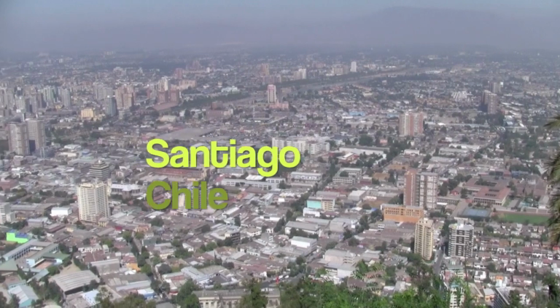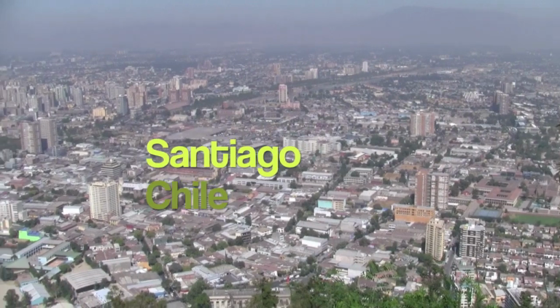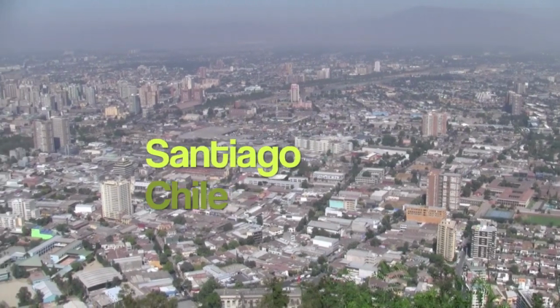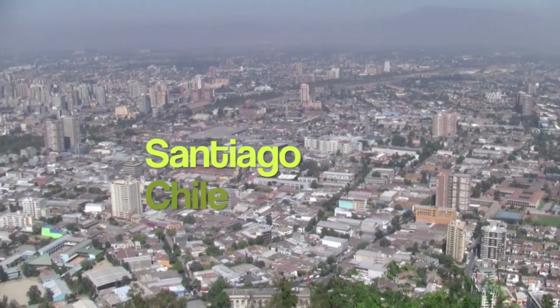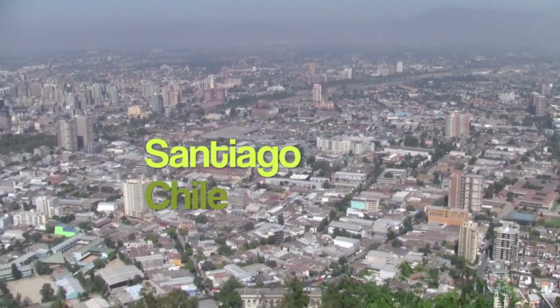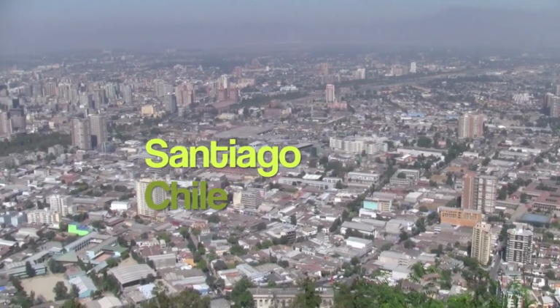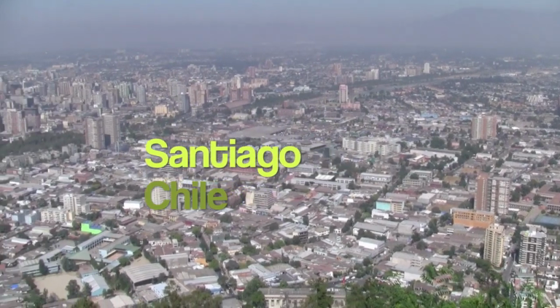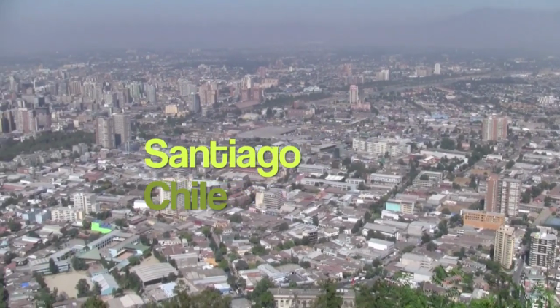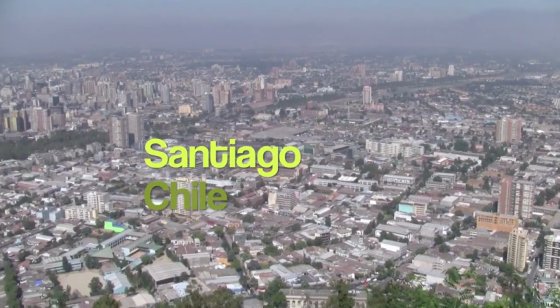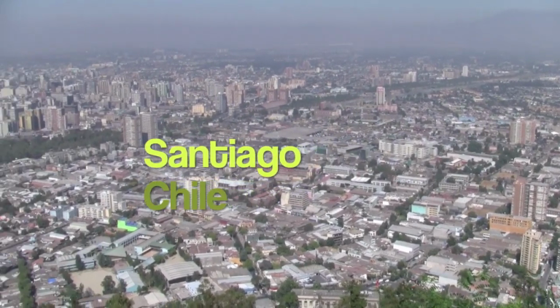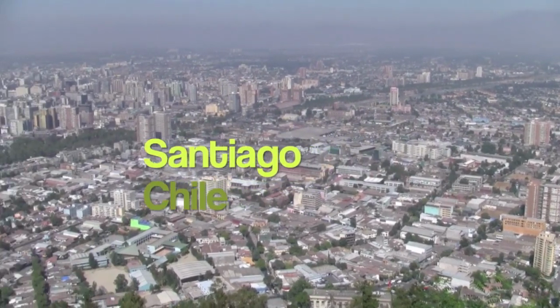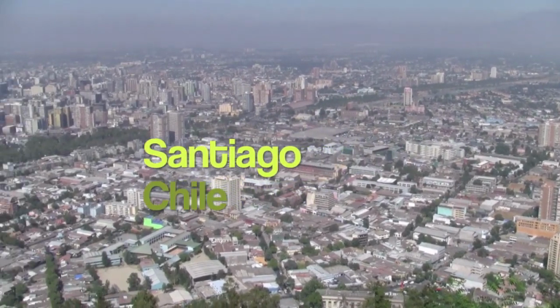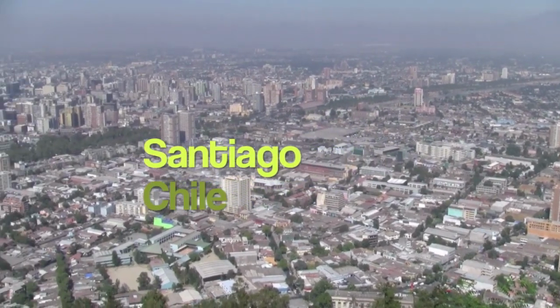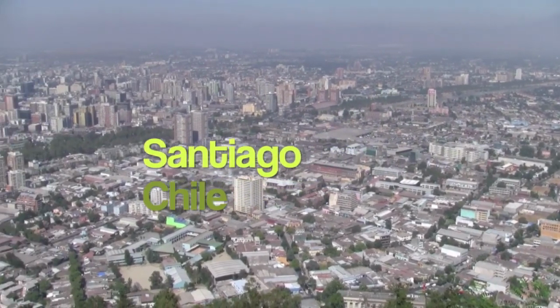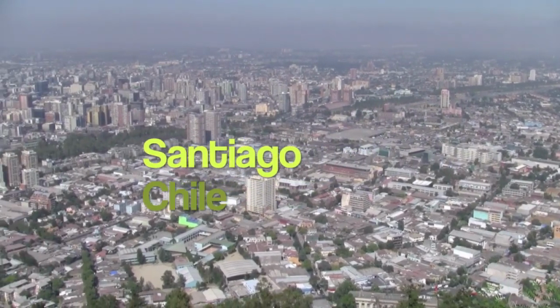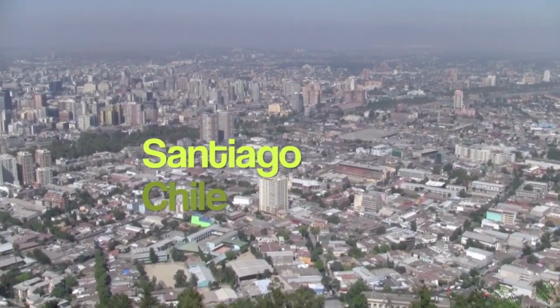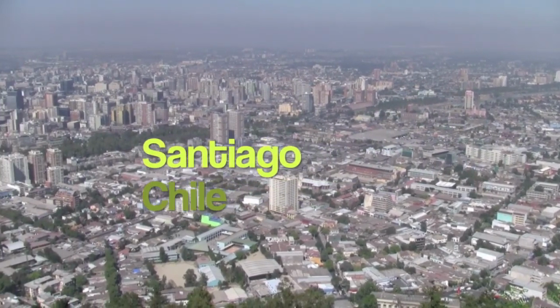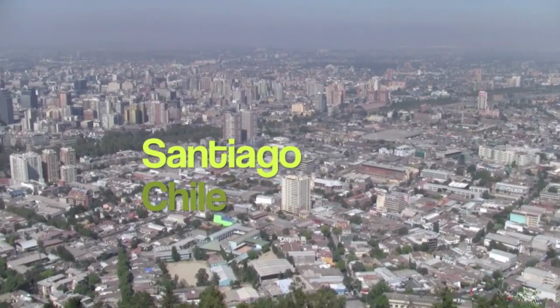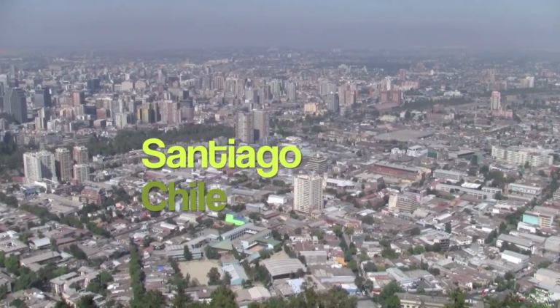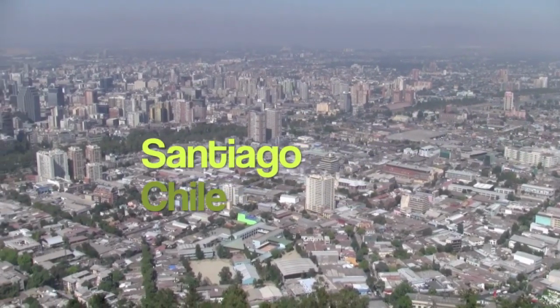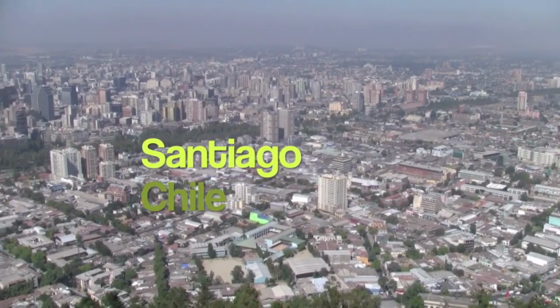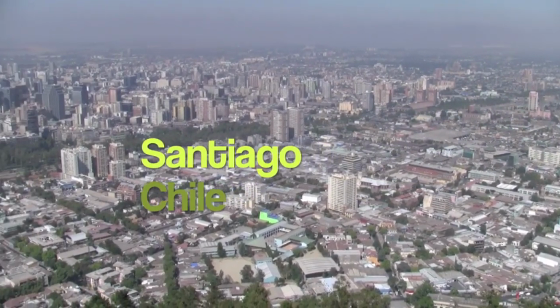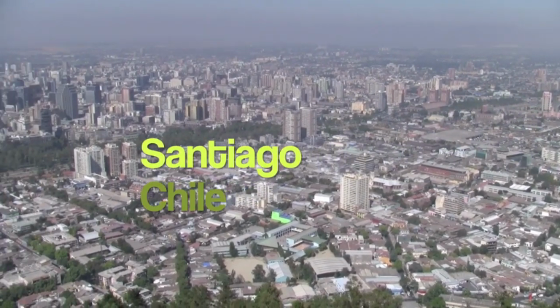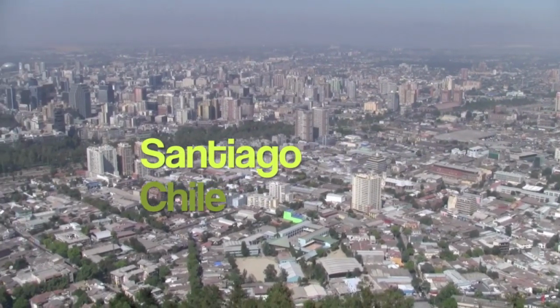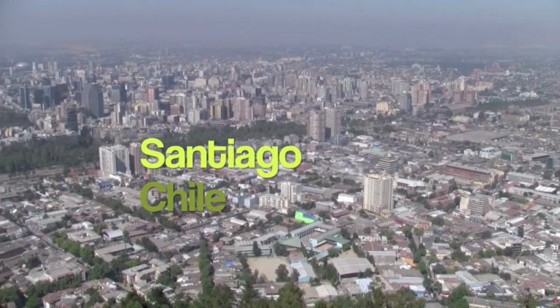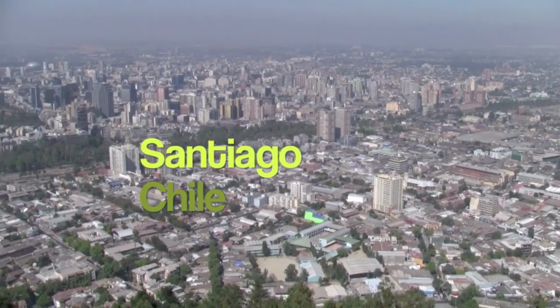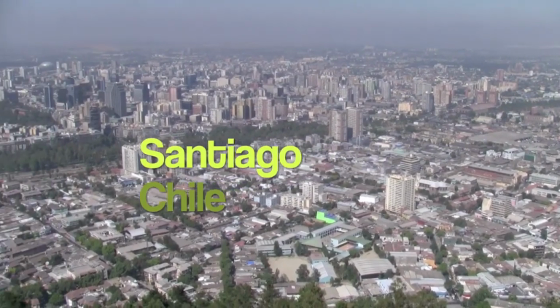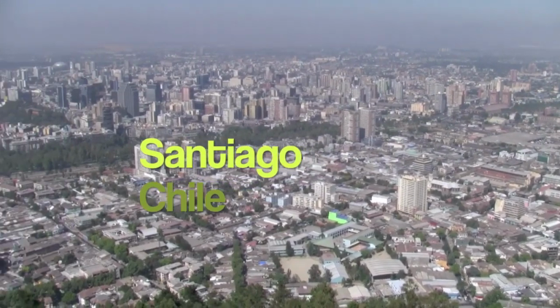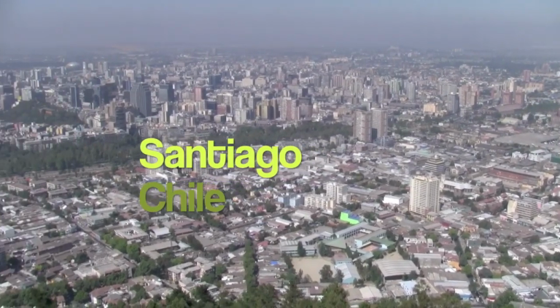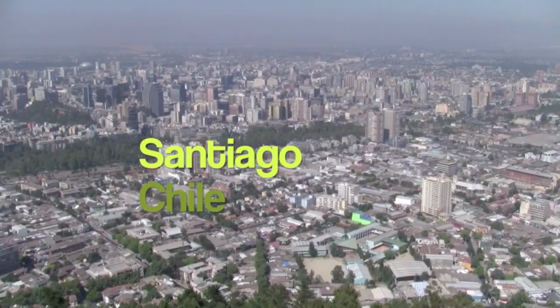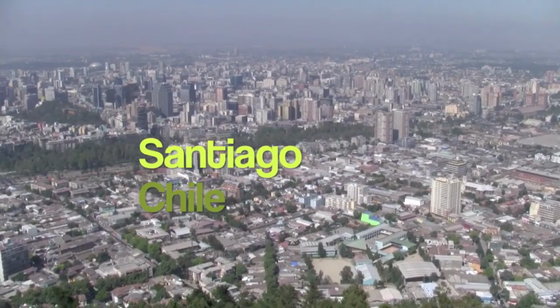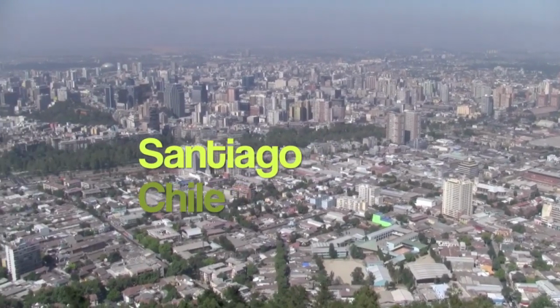Let's take a look at Santiago, Chile, right at the foot of the Andes Mountains and the final stop of our South American trip.